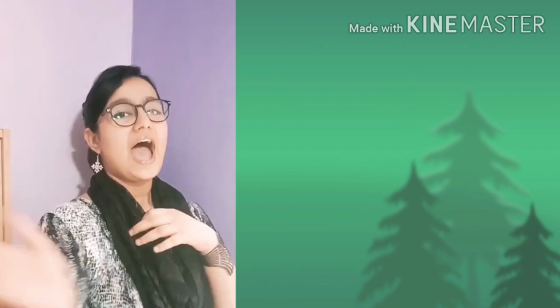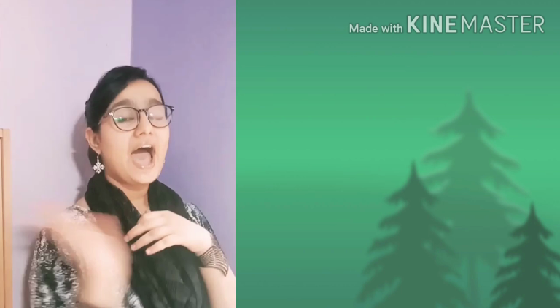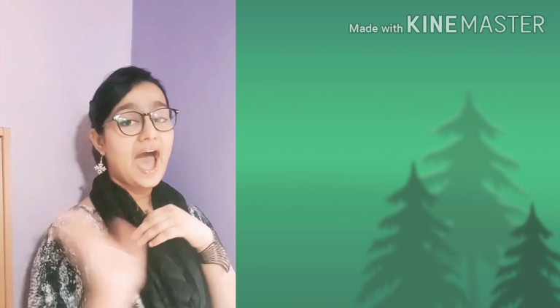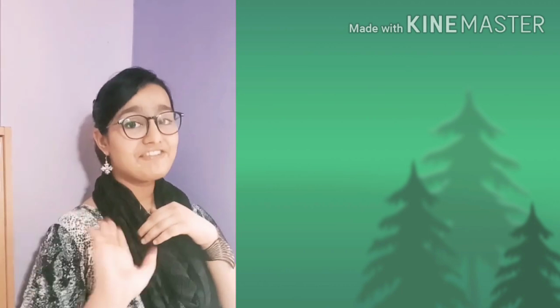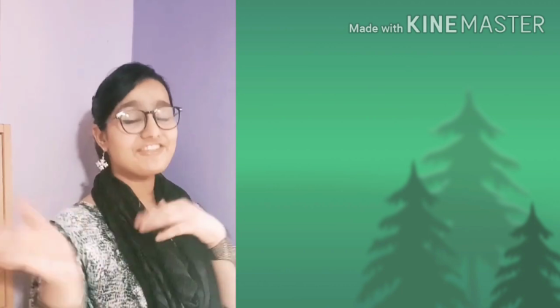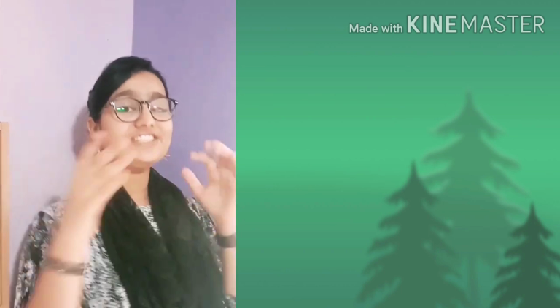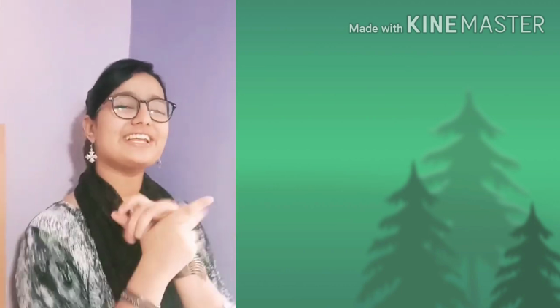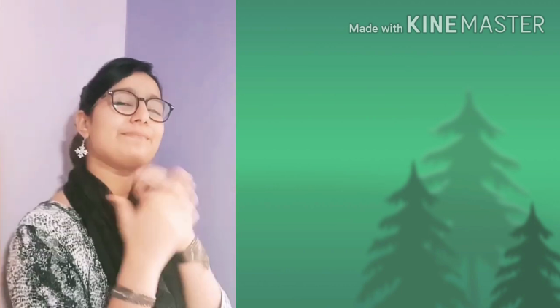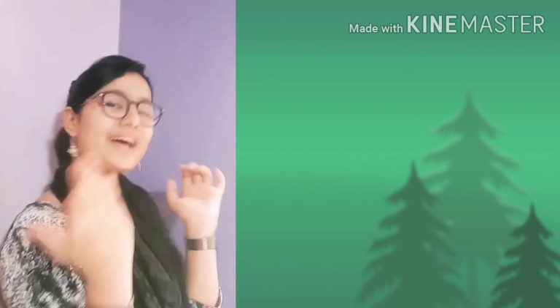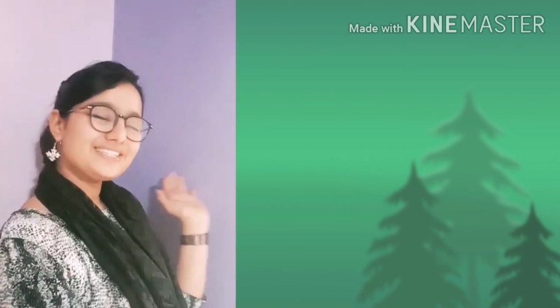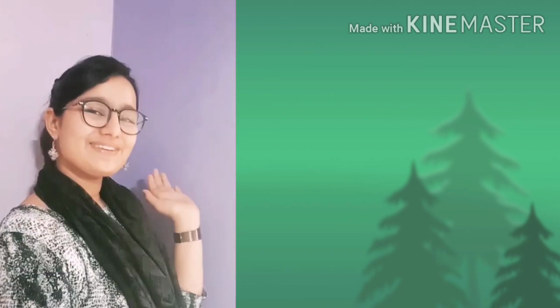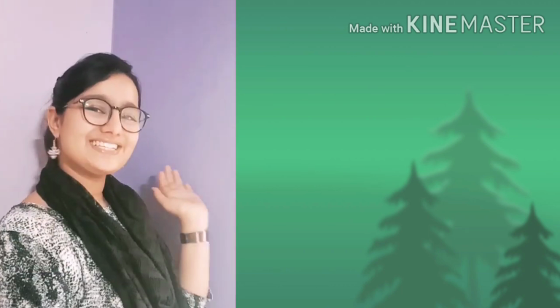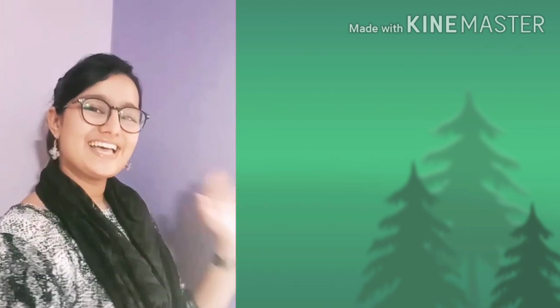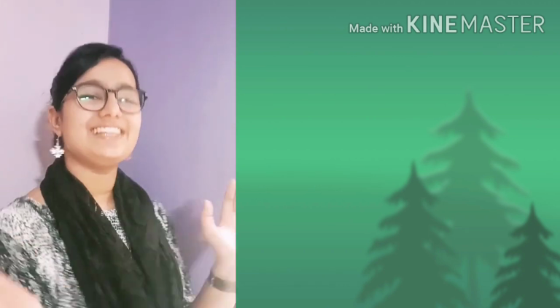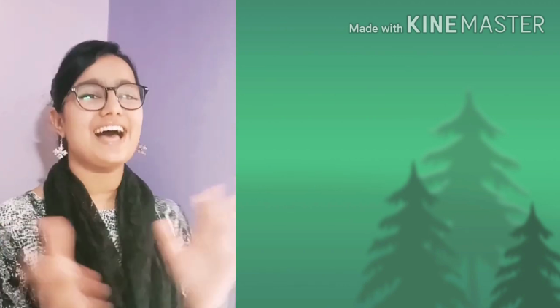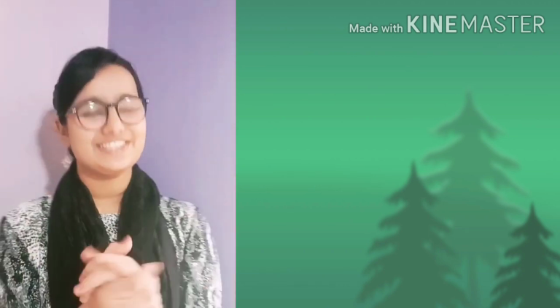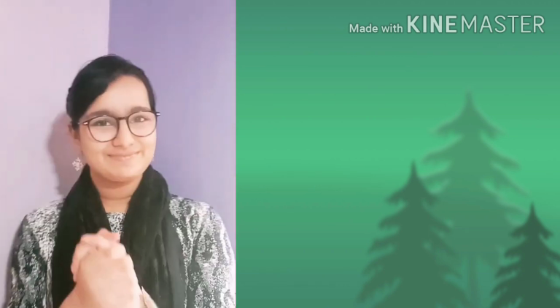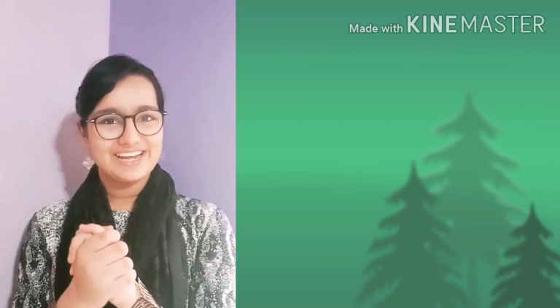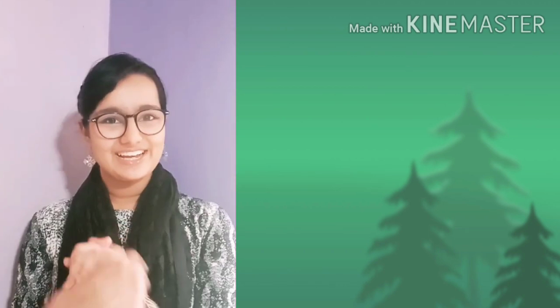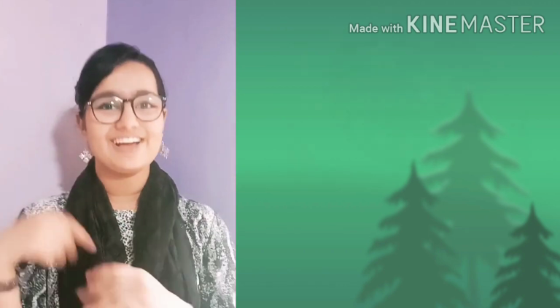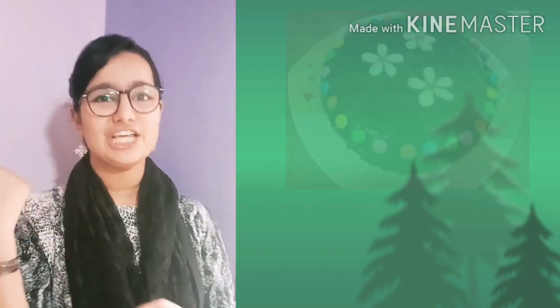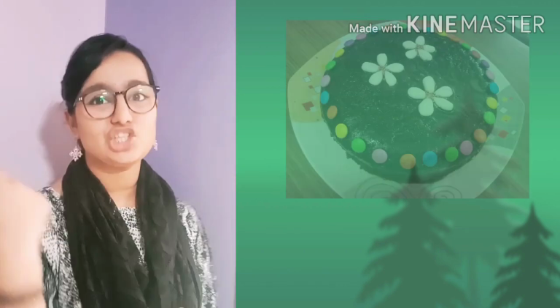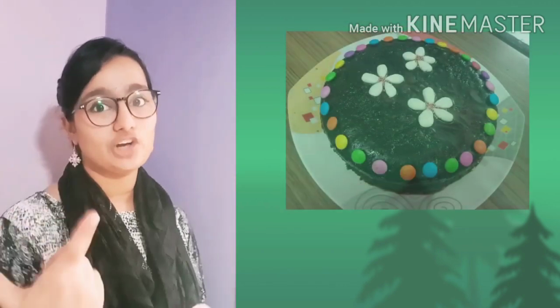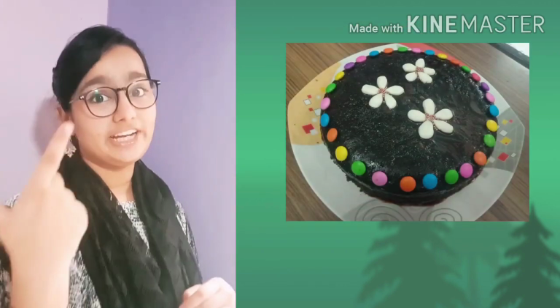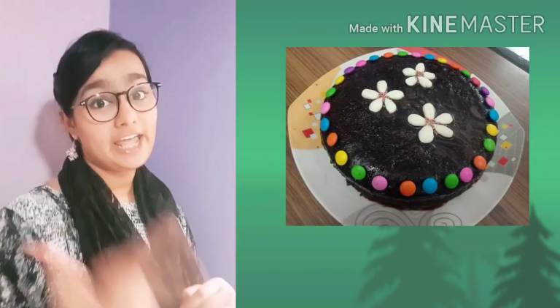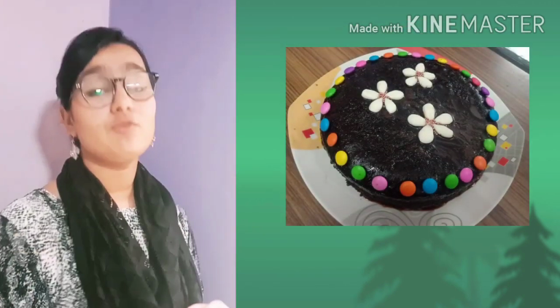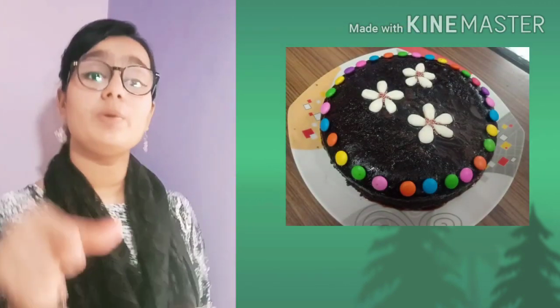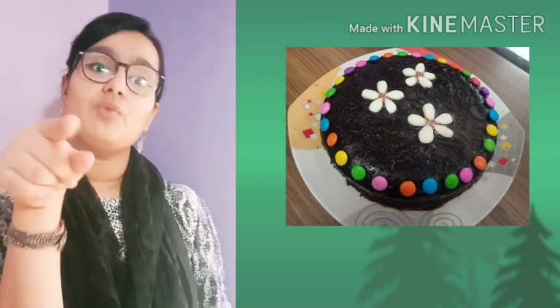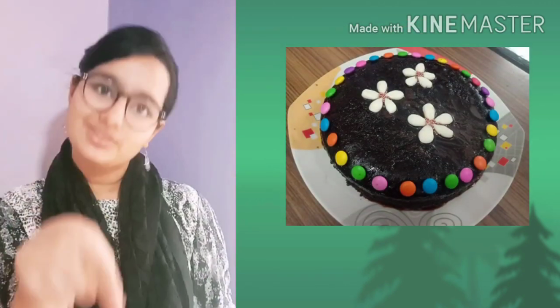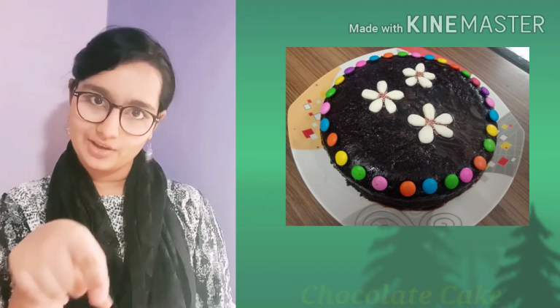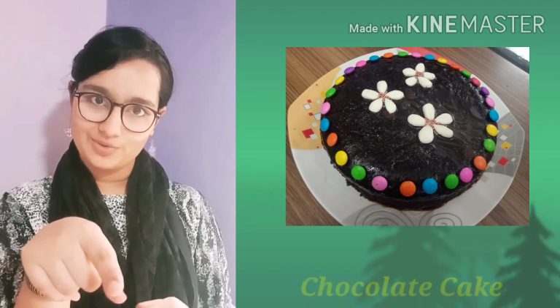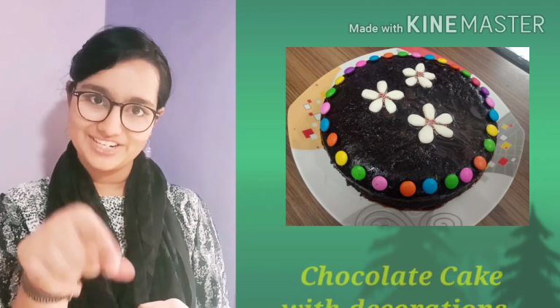Hi friends! Welcome back to my channel. Today we are going to make chocolate cake with decoration.